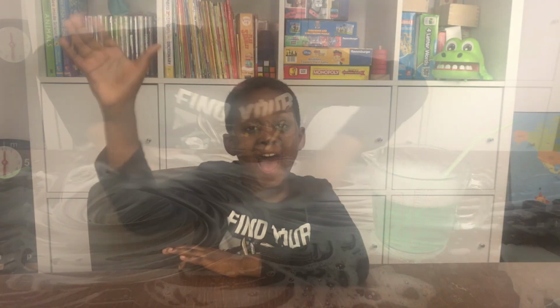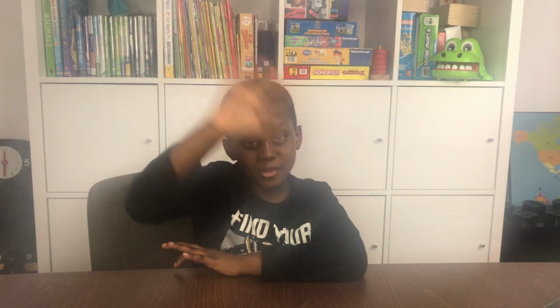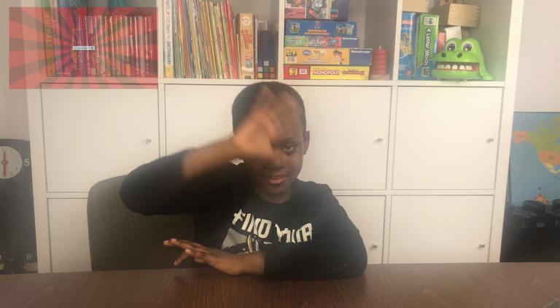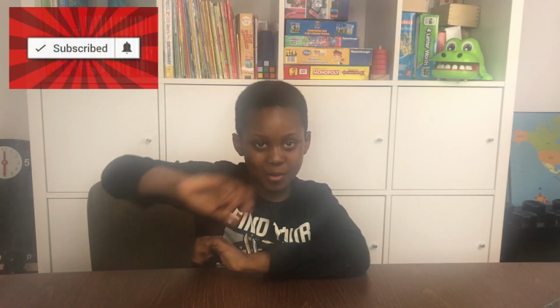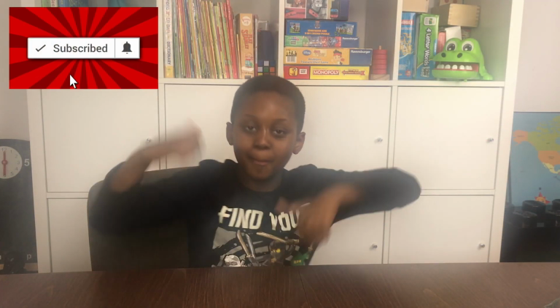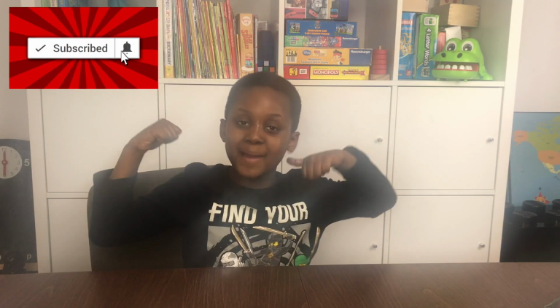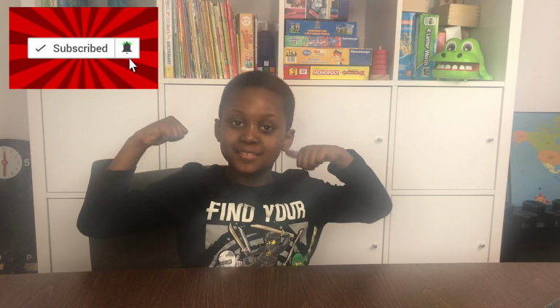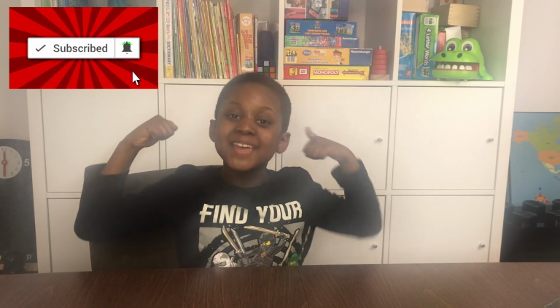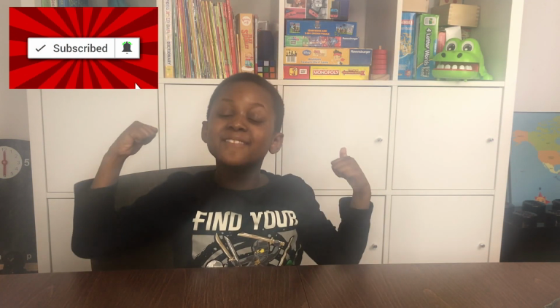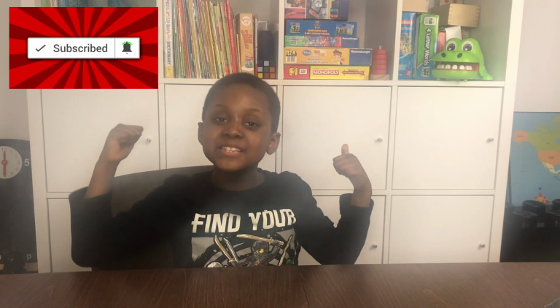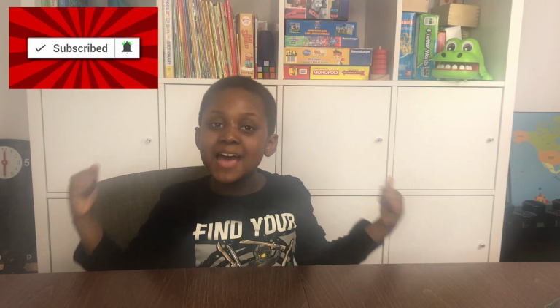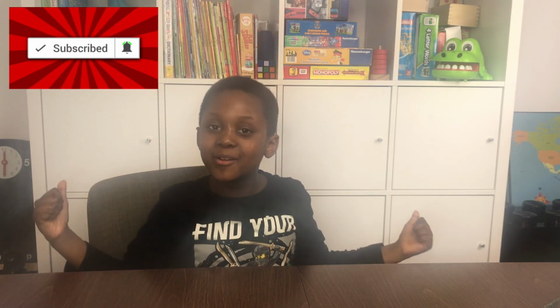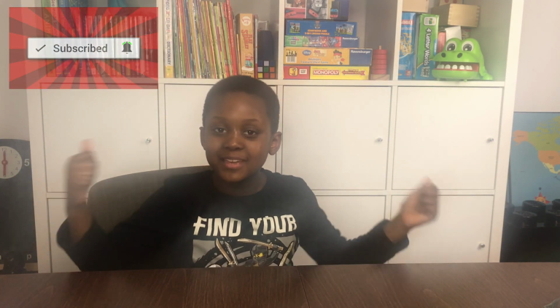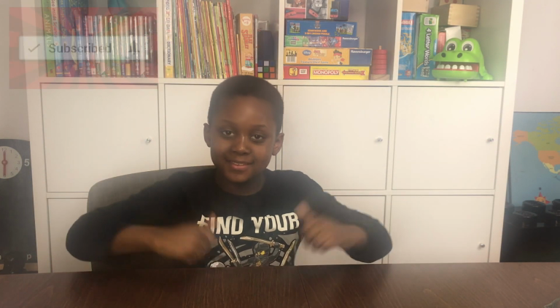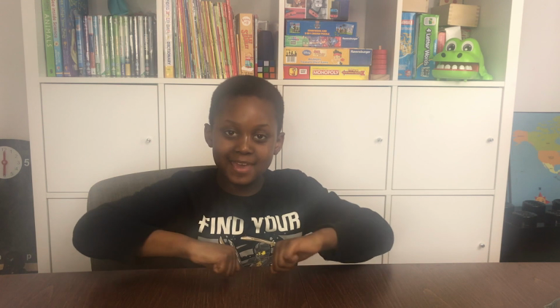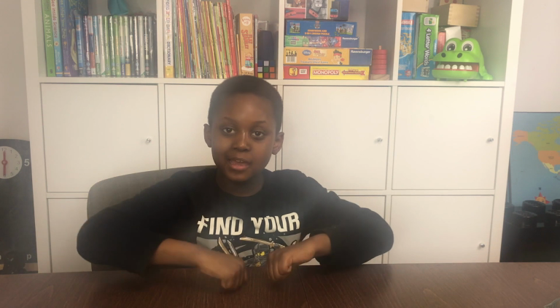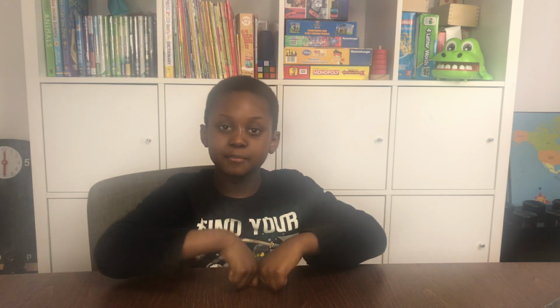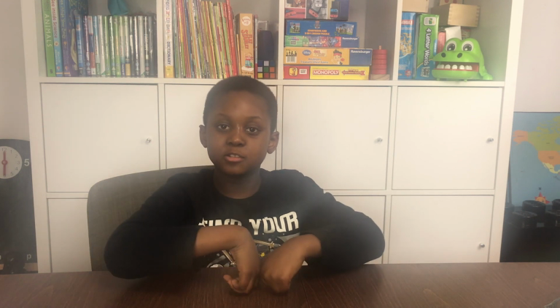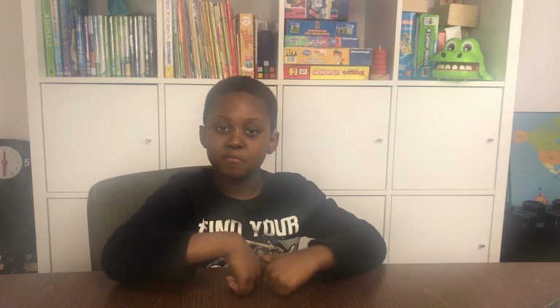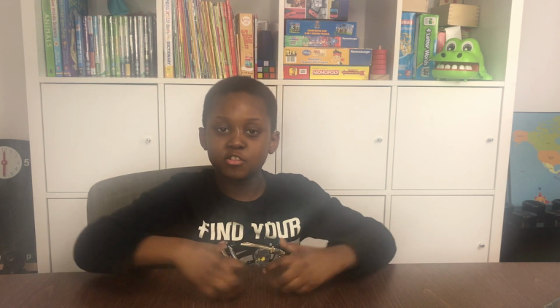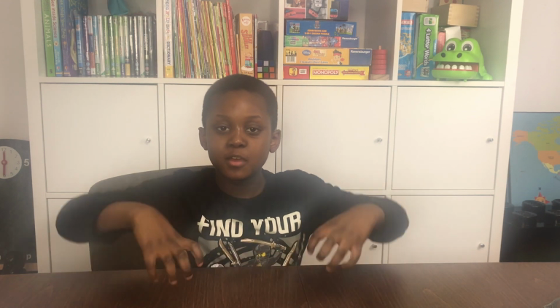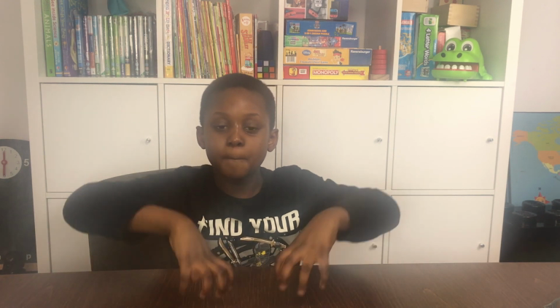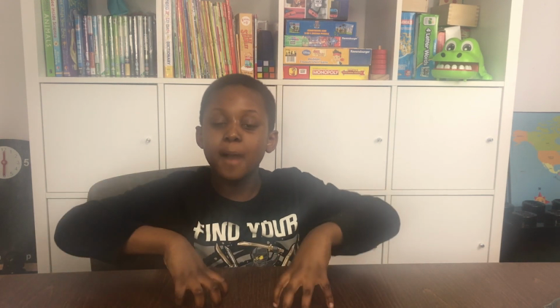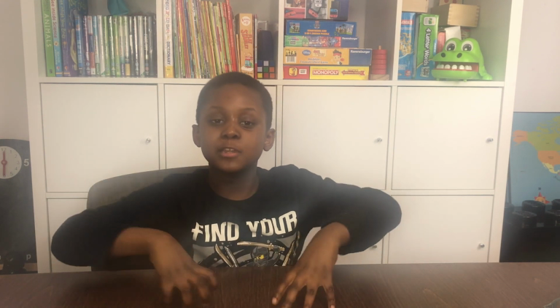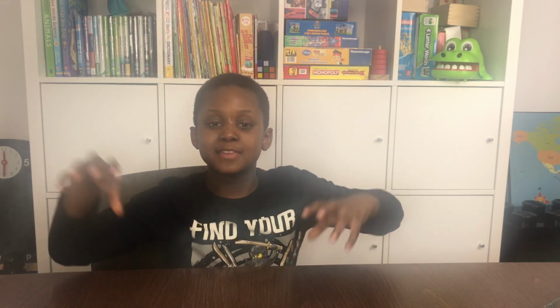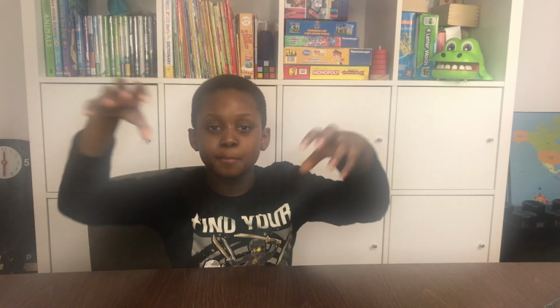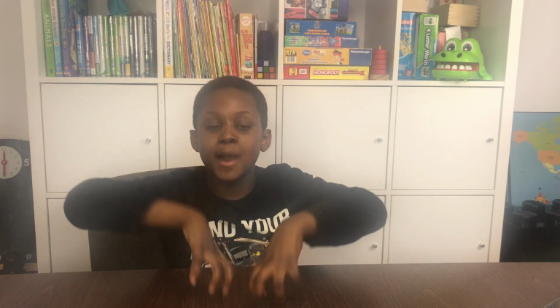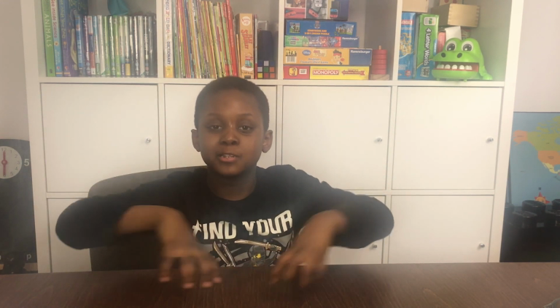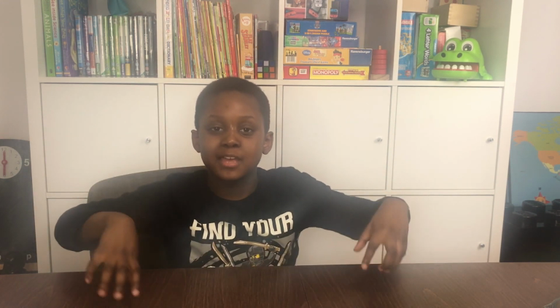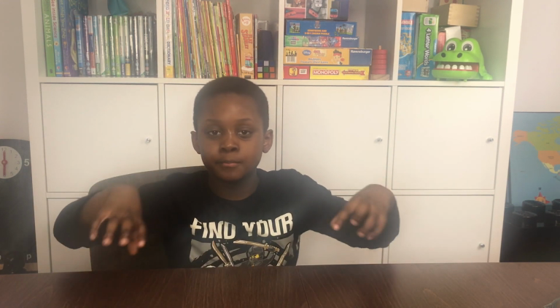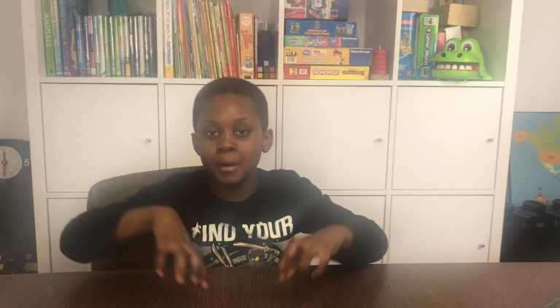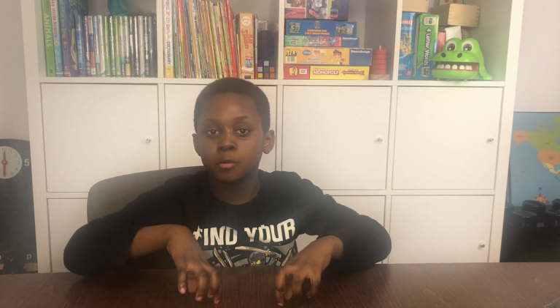Hello guys, welcome back to David's Zone. Today I'm going to be doing a bubble inside a bubble inside a bubble.